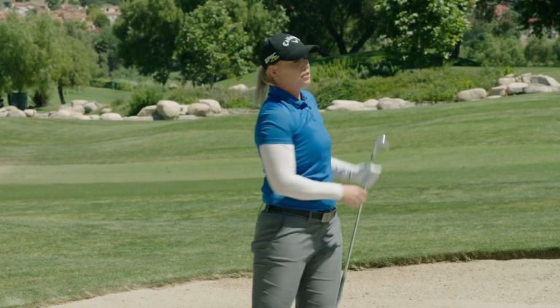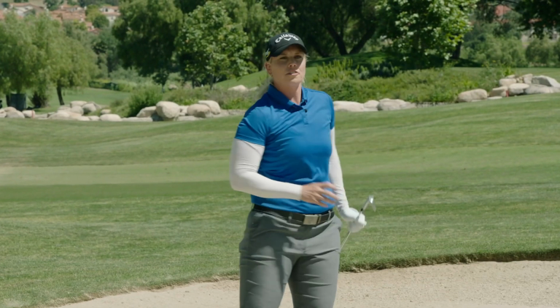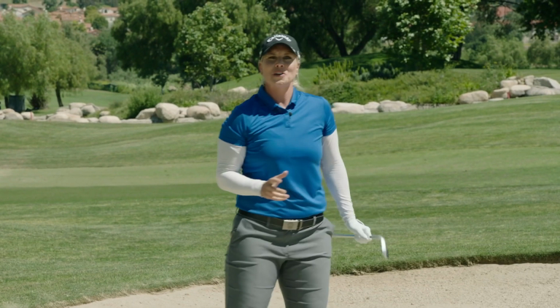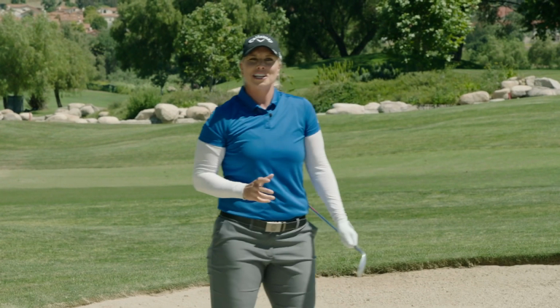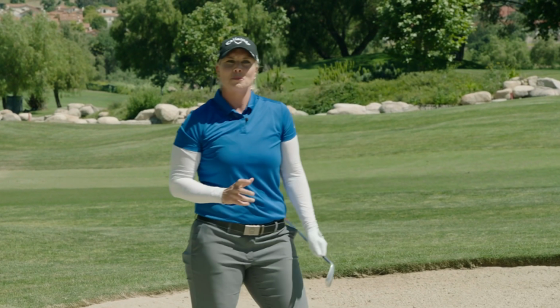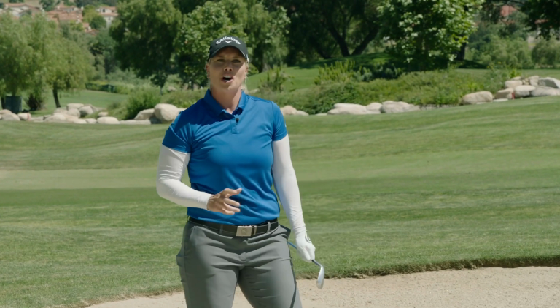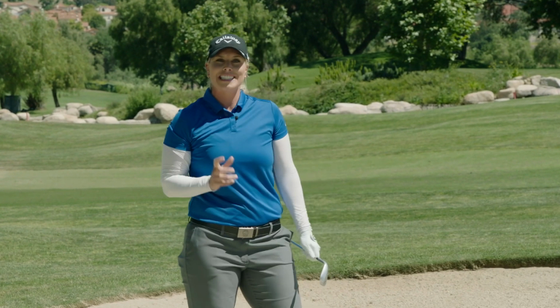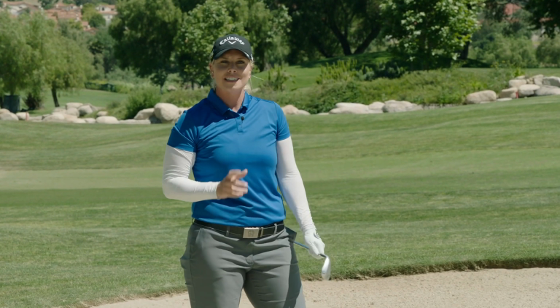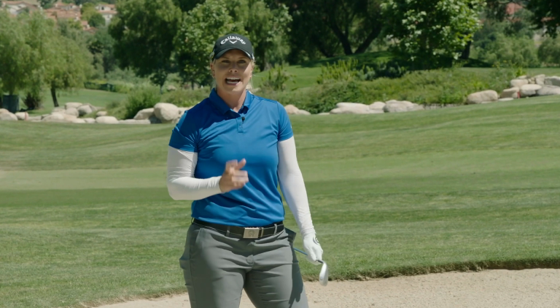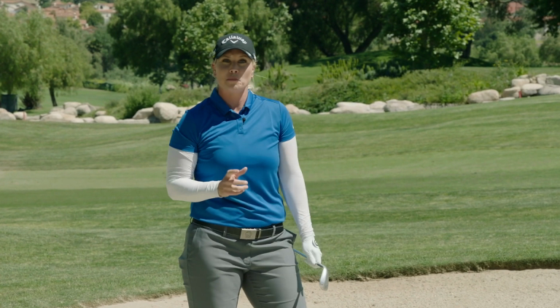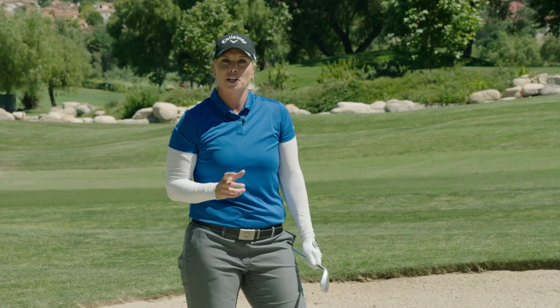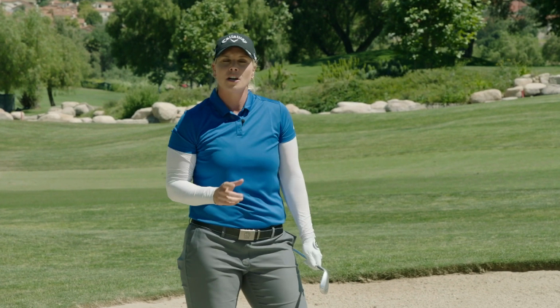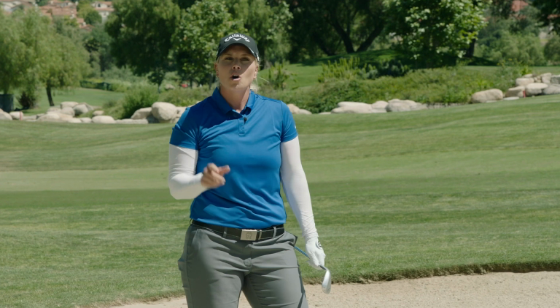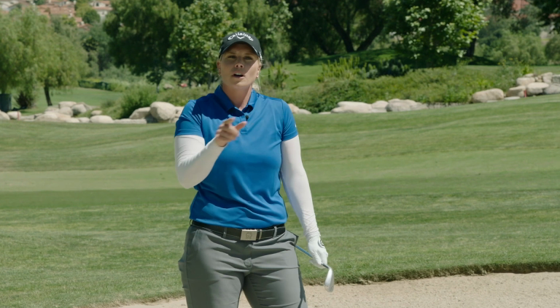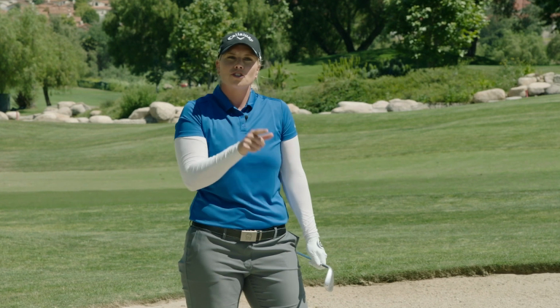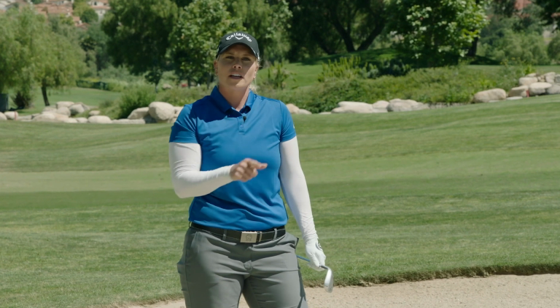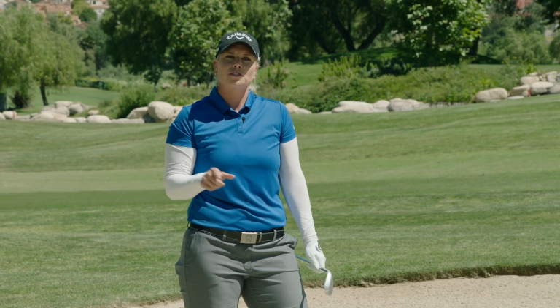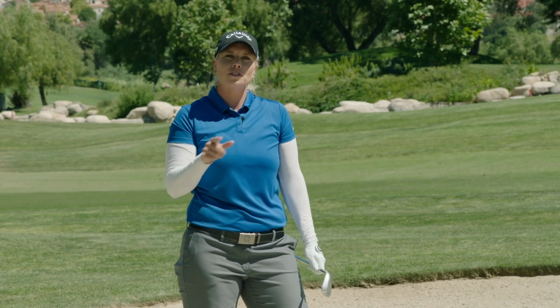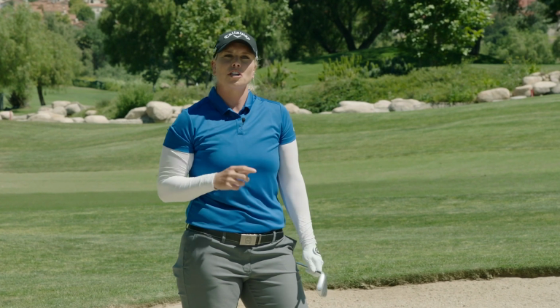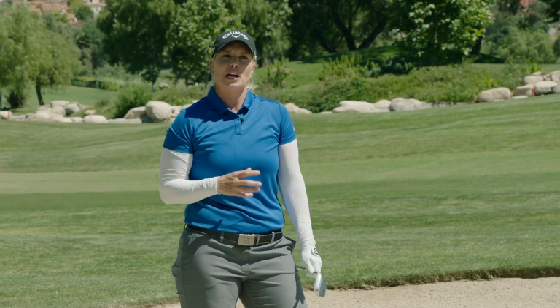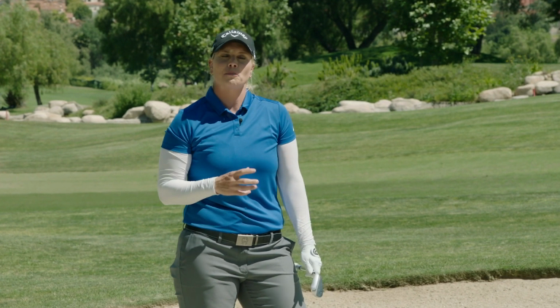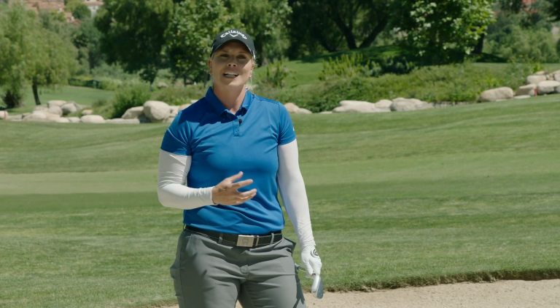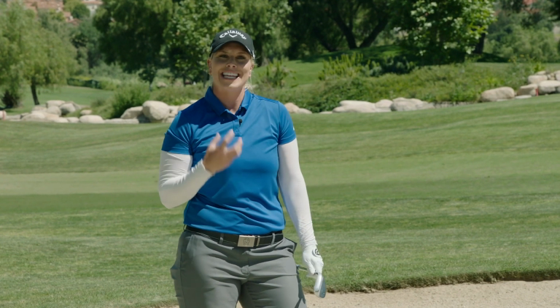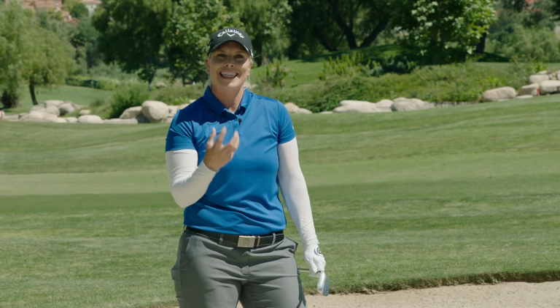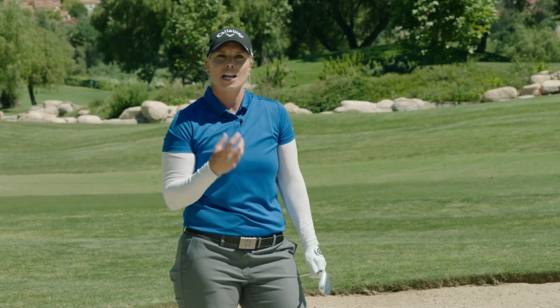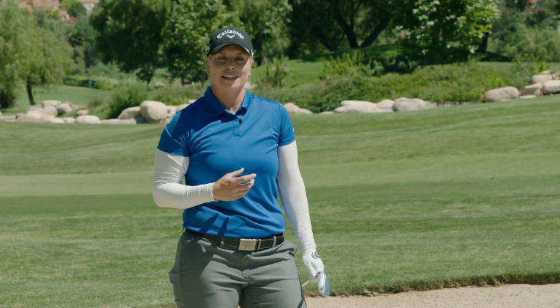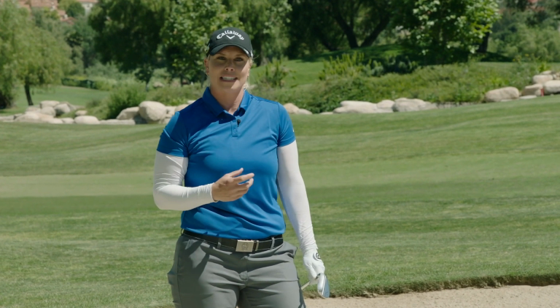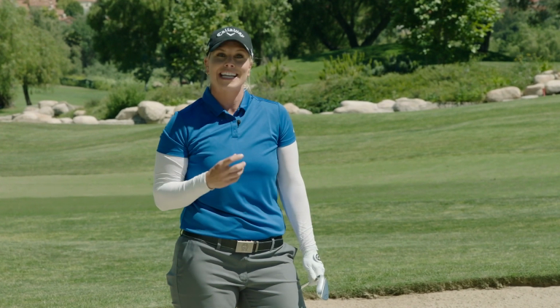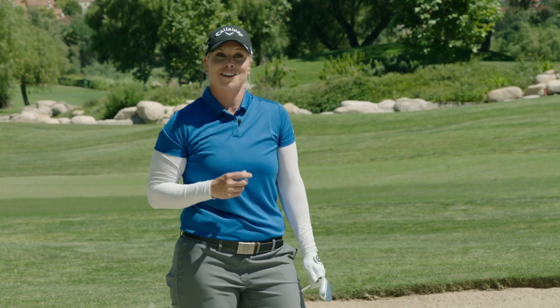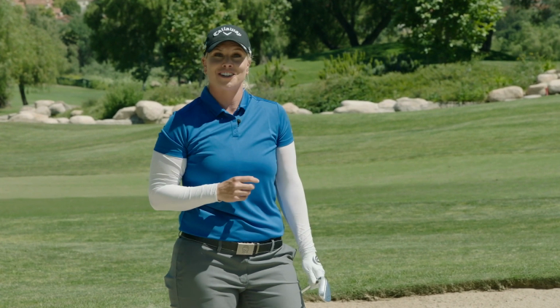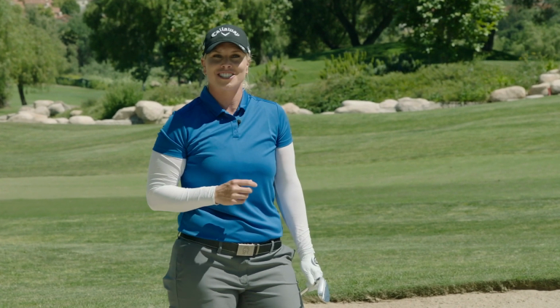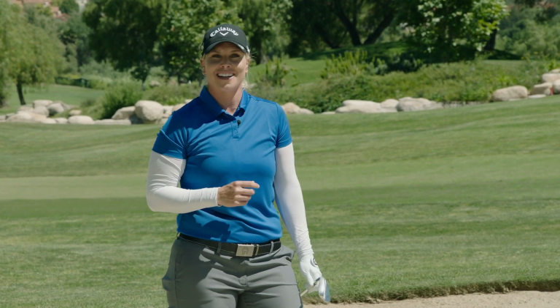So if you want to hit your ball cleanly out of the bunker, work on drawing a circle around your ball and take that amount of sand out on your next shot.